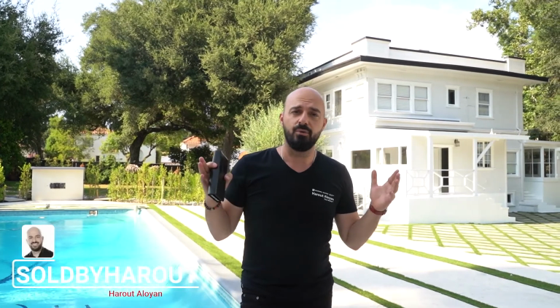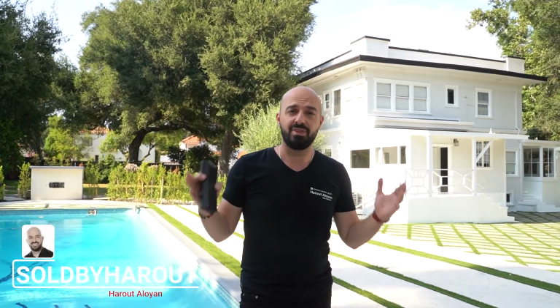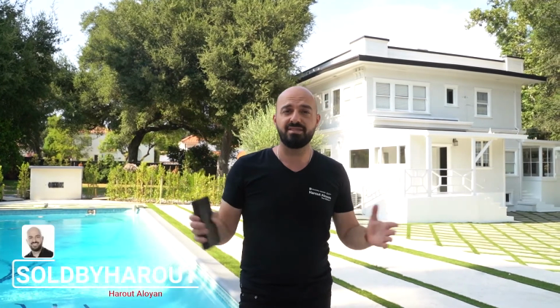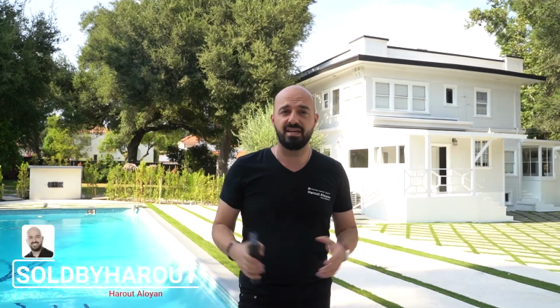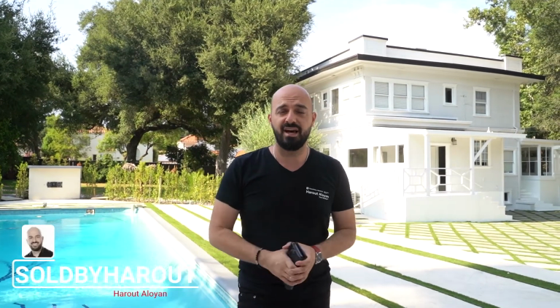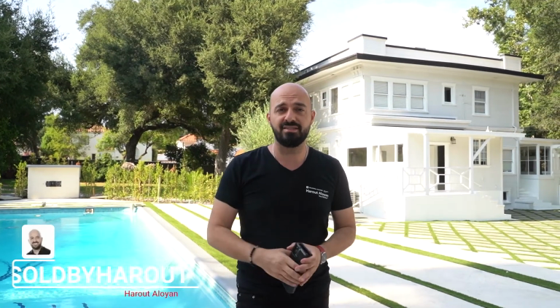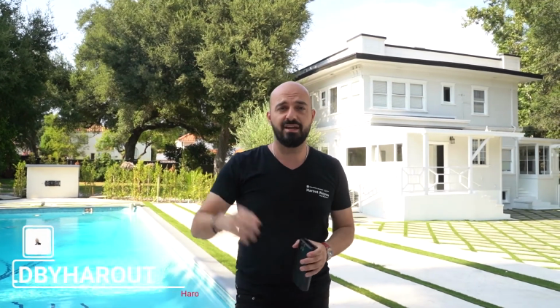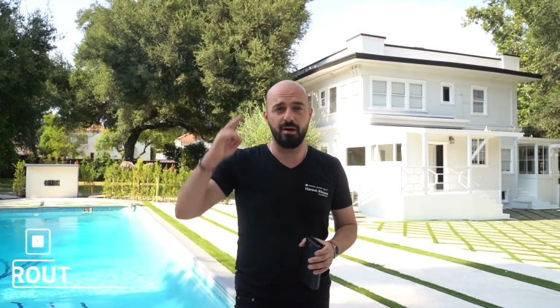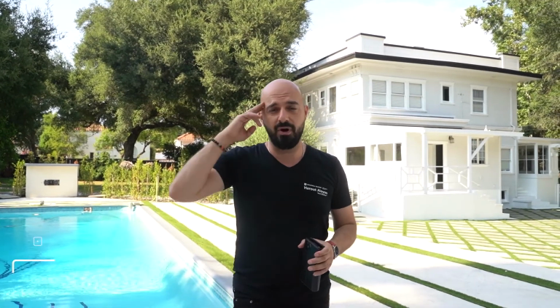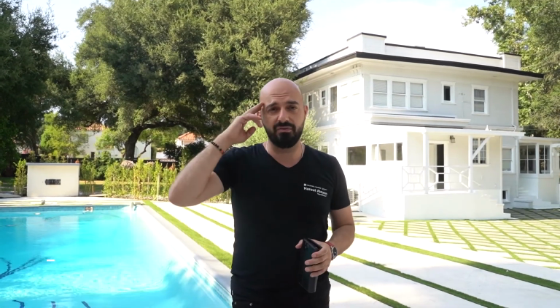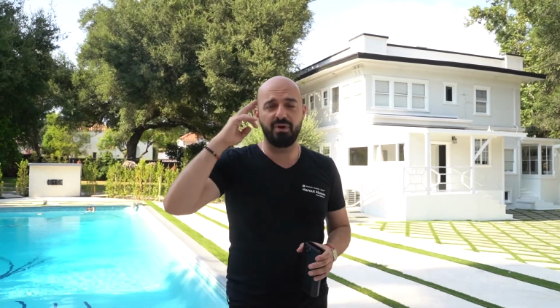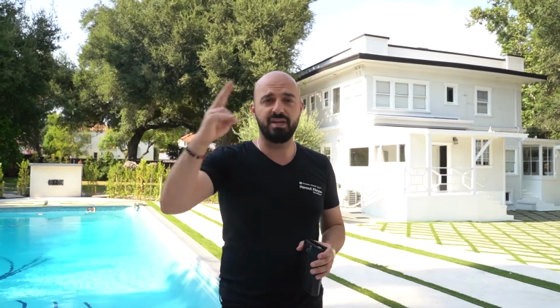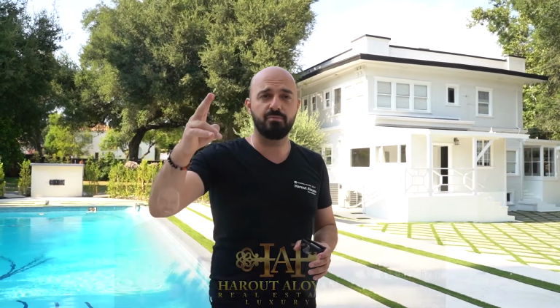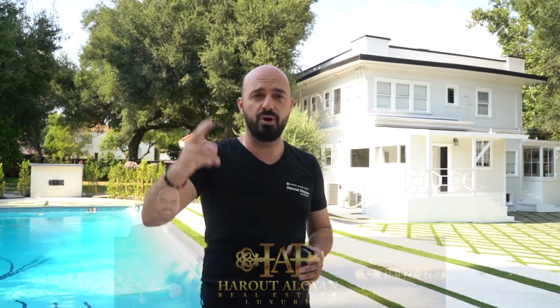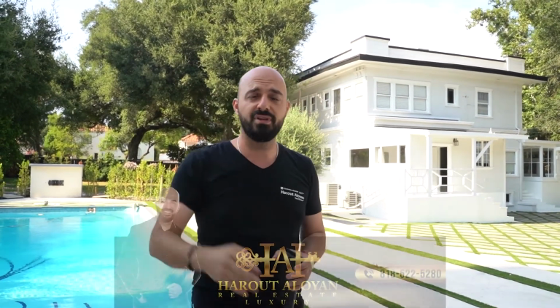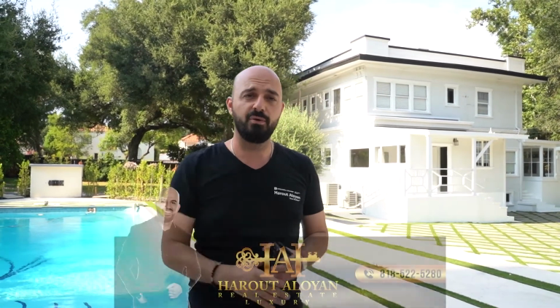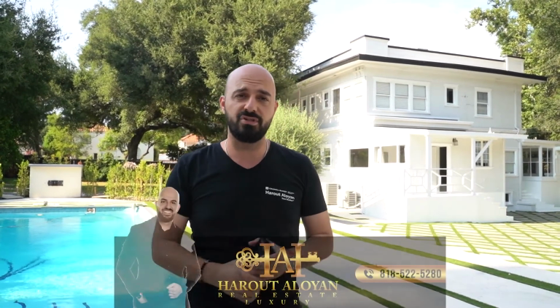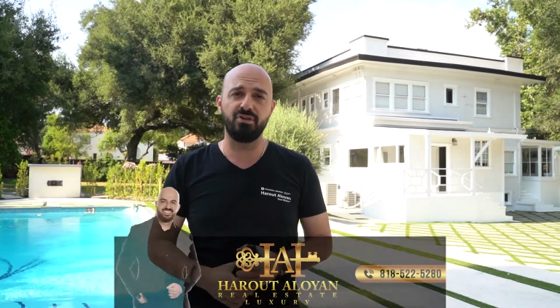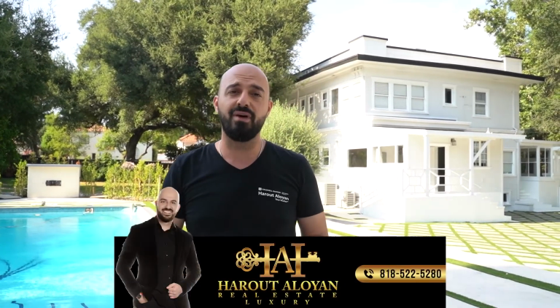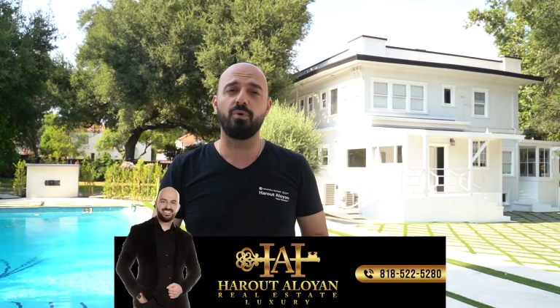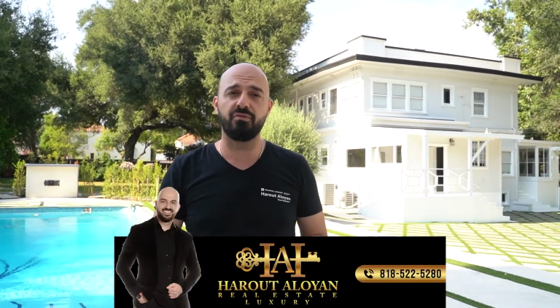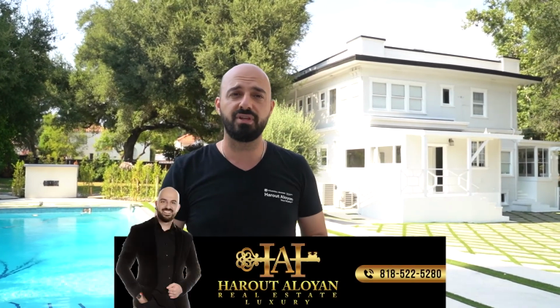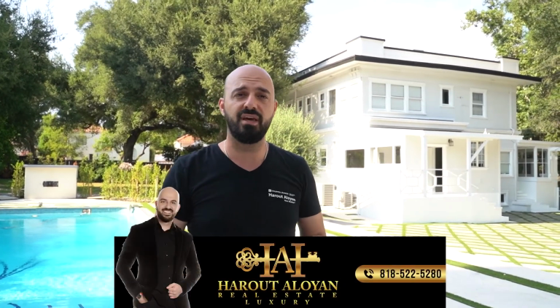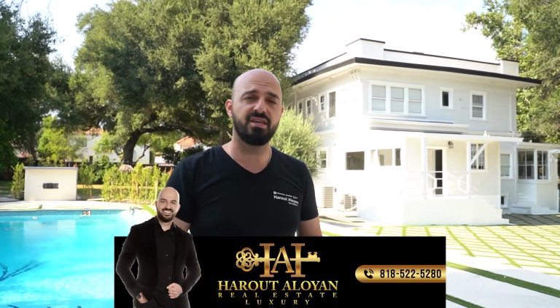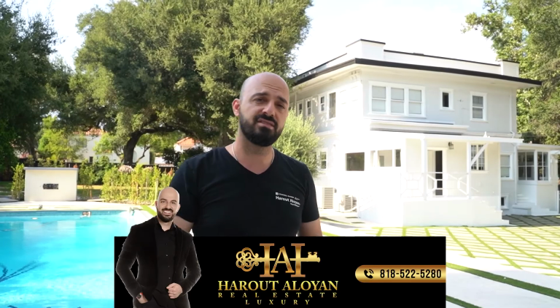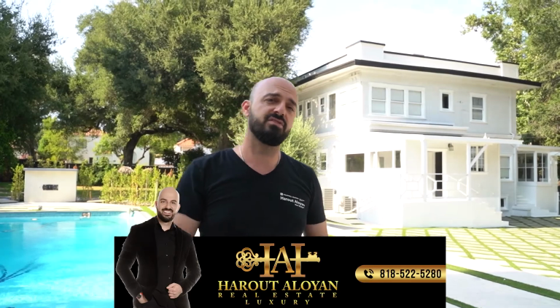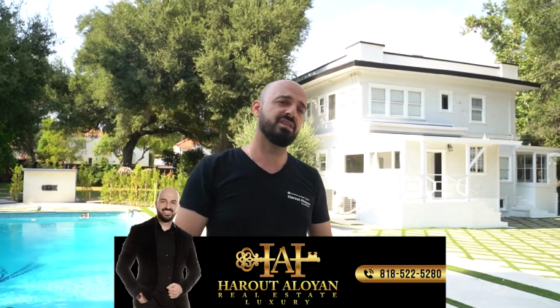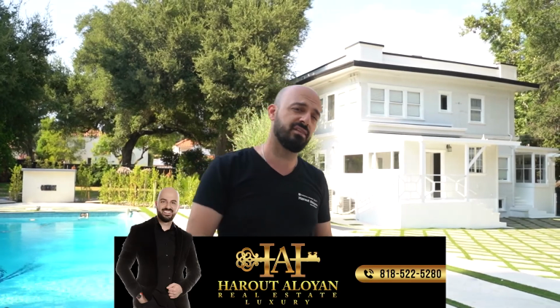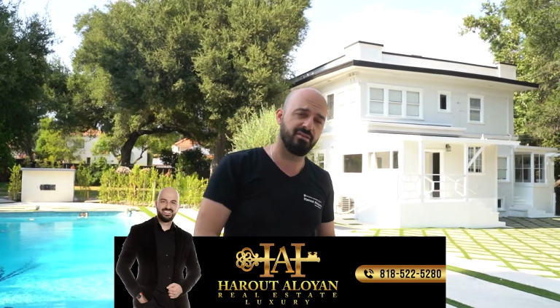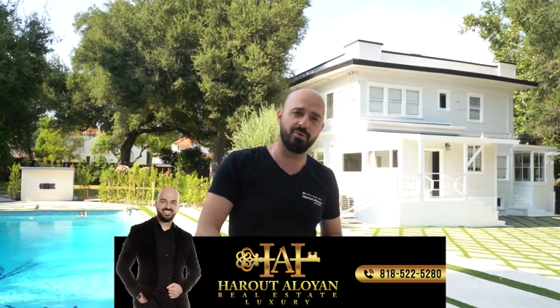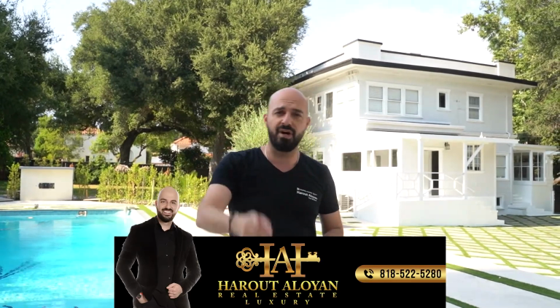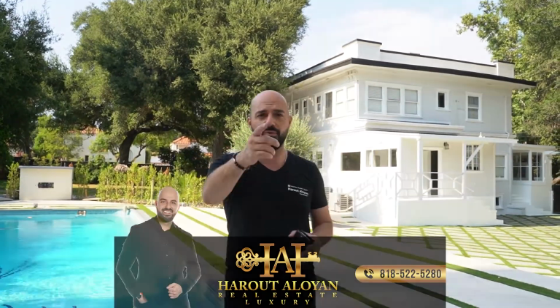I post something almost every single day, so you definitely don't want to miss anything. With that said, guys, I'm off to my next appointment. I will see you. Have a wonderful day. Stay safe and stay healthy, everyone. Bye, everyone.